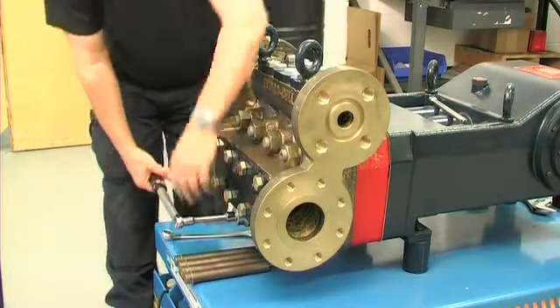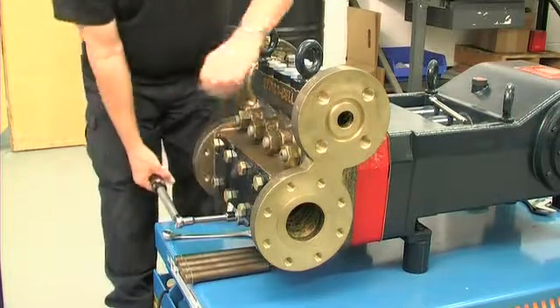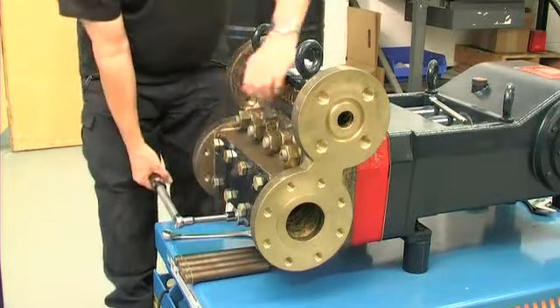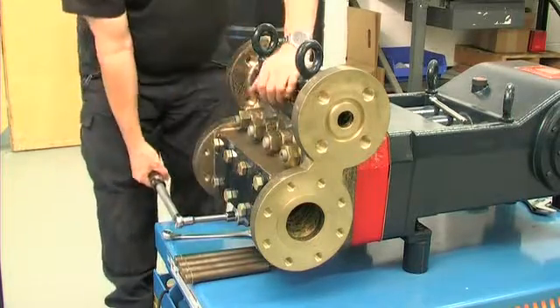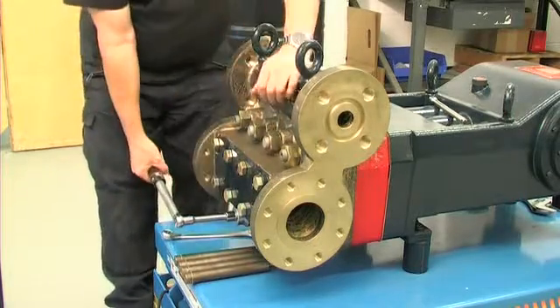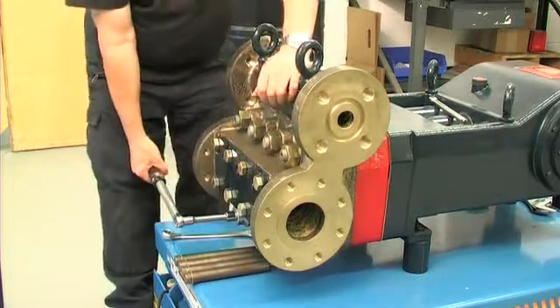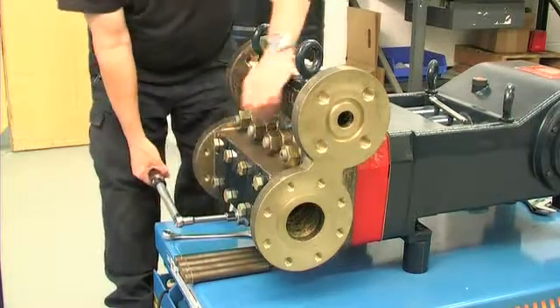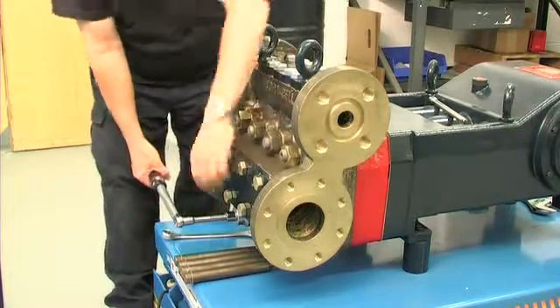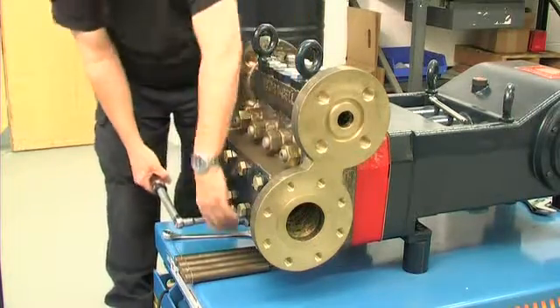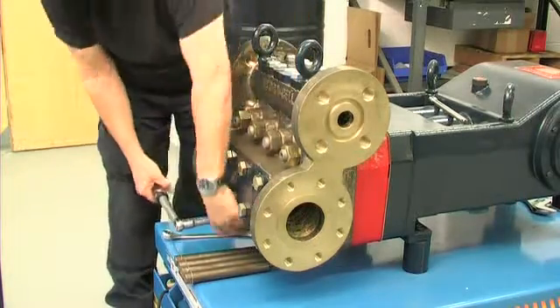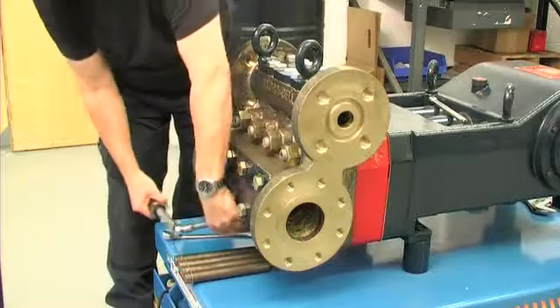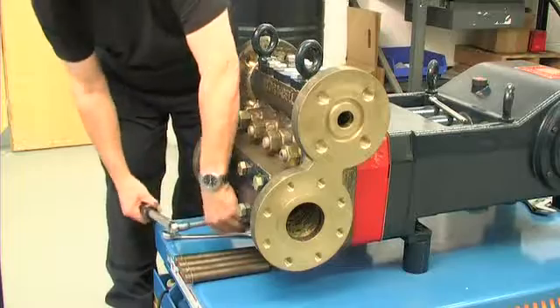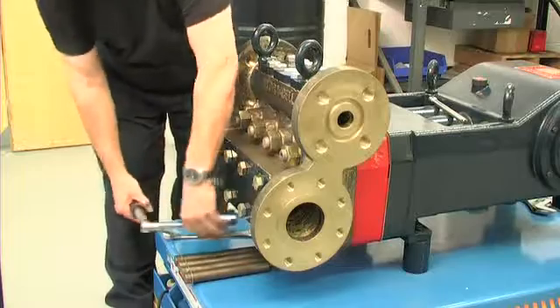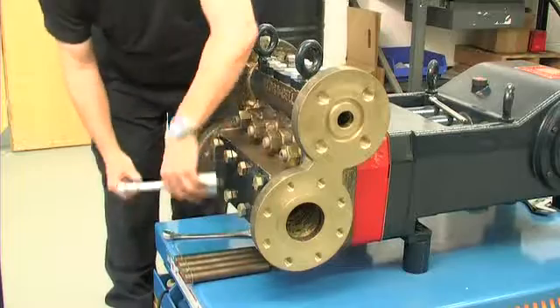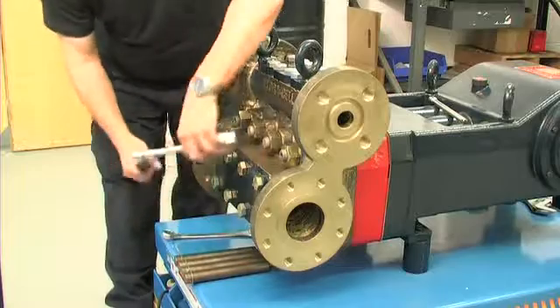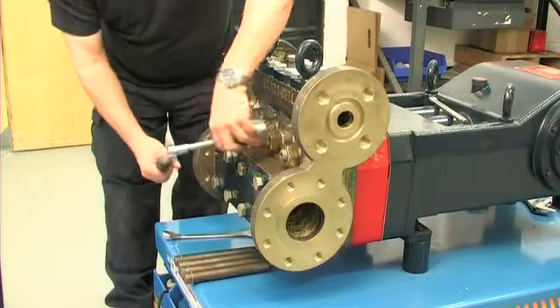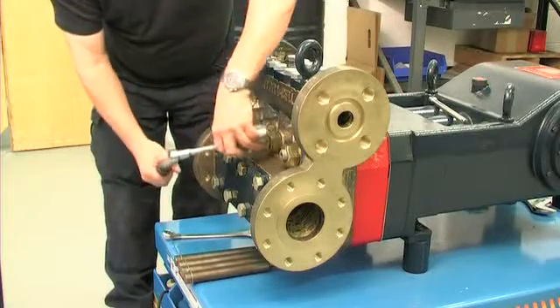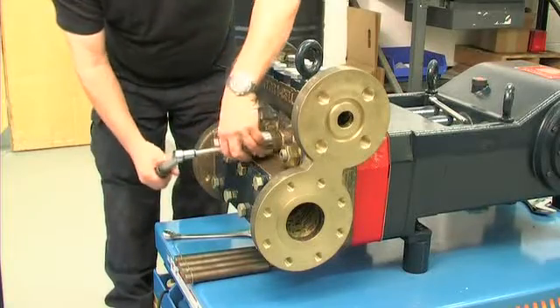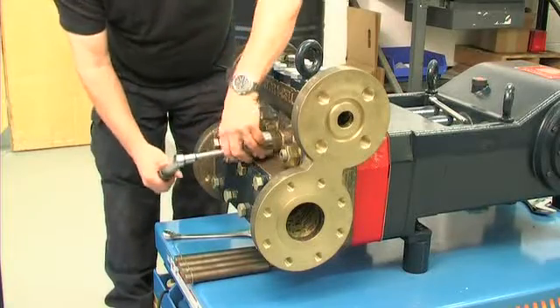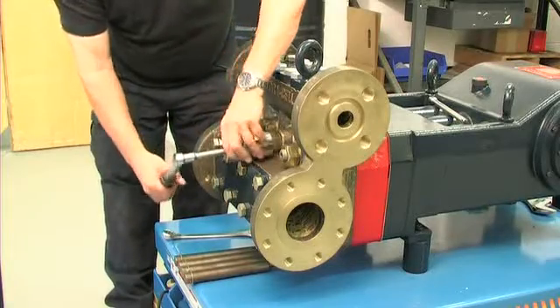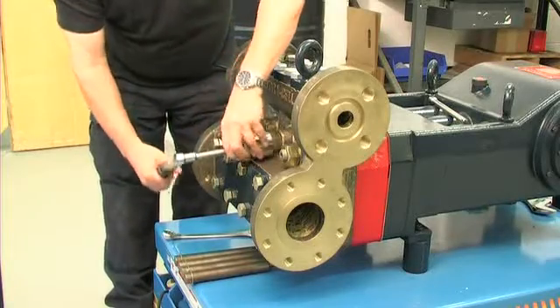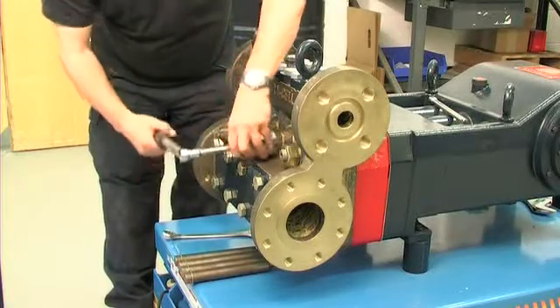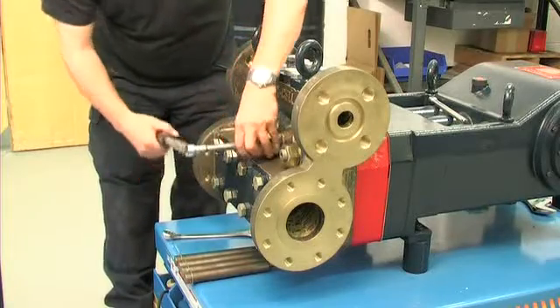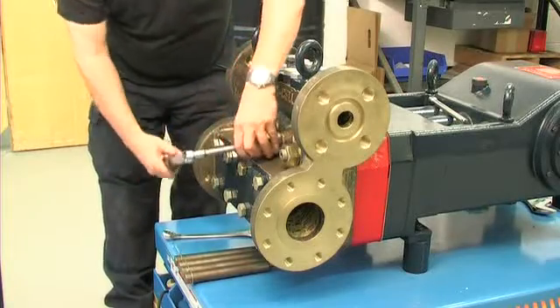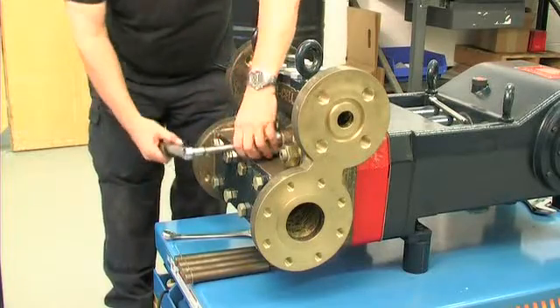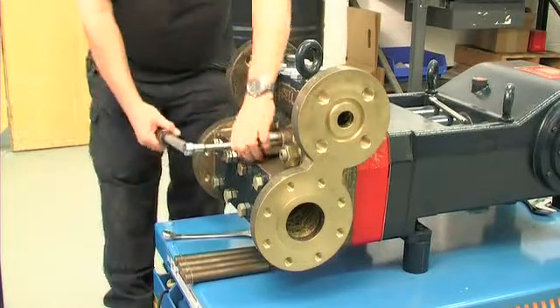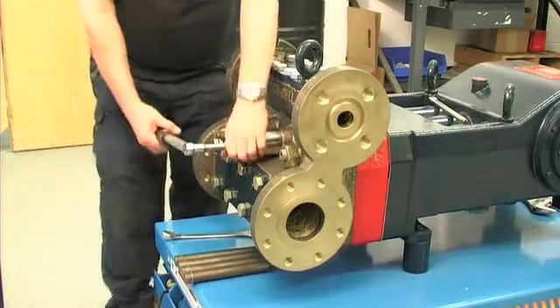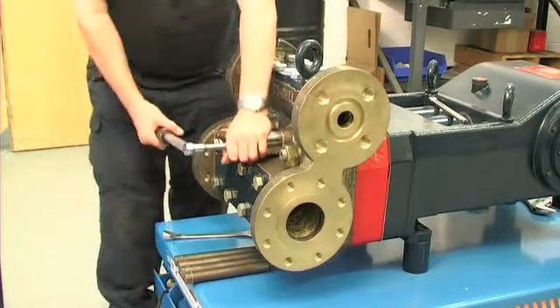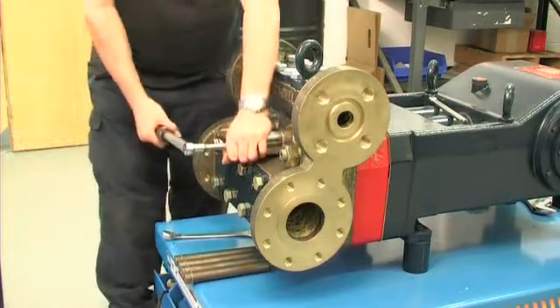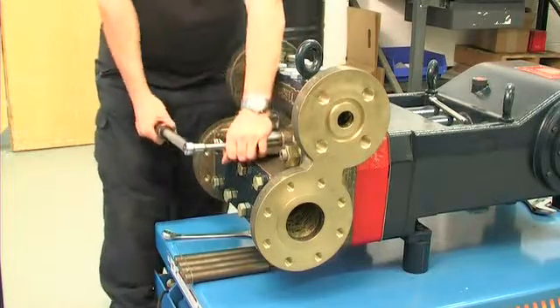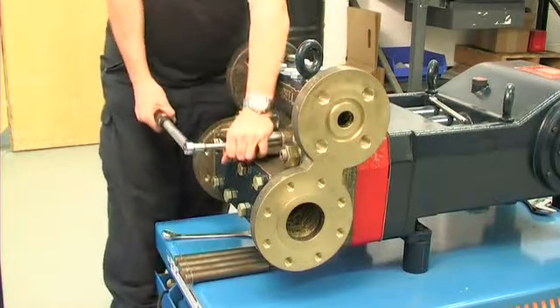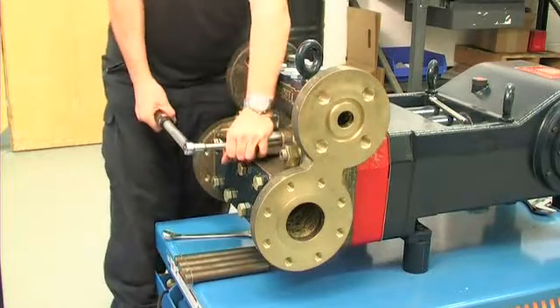After refitting the pipework and refilling the pump with new oil, the task is complete.